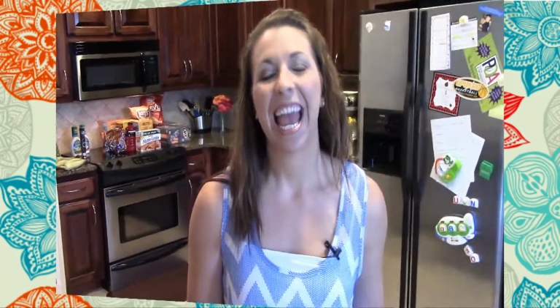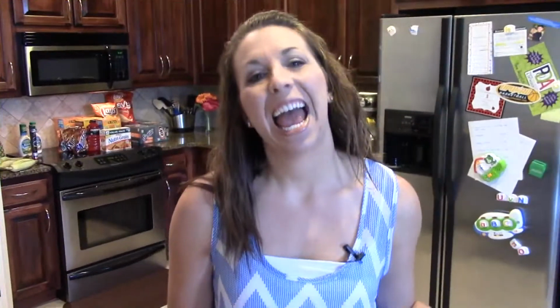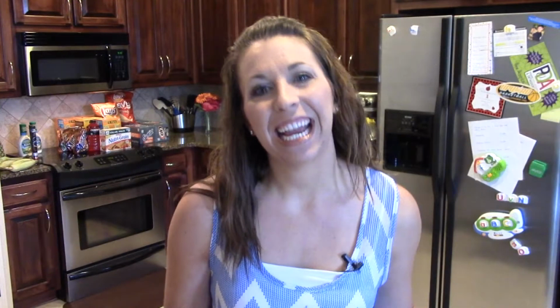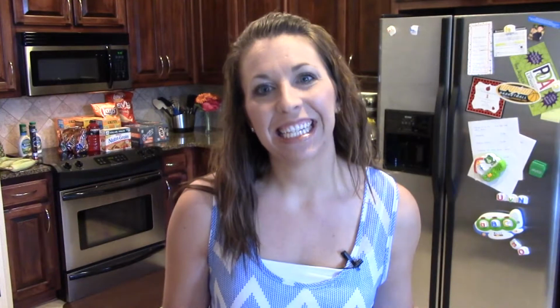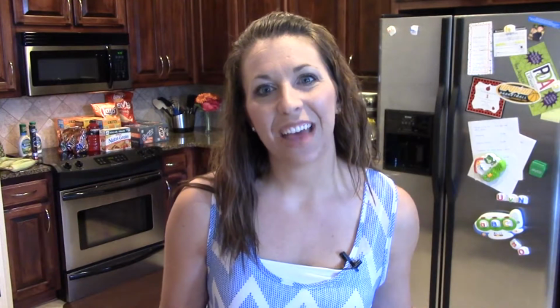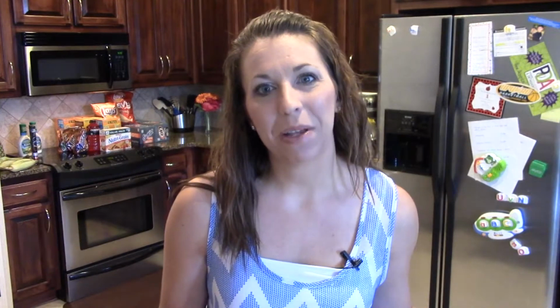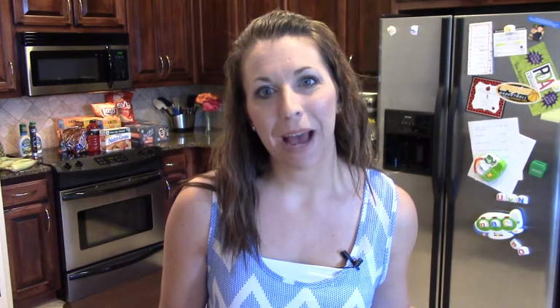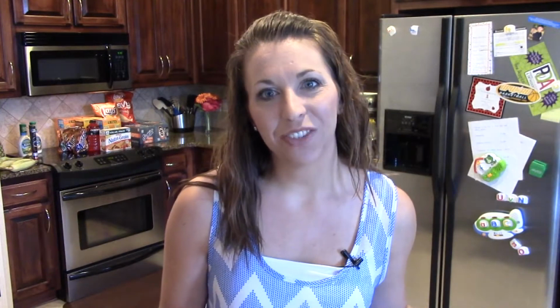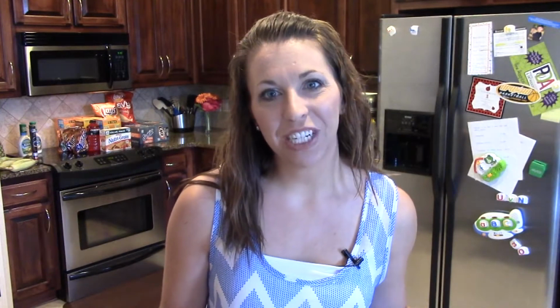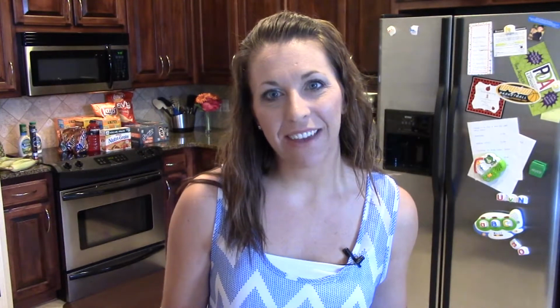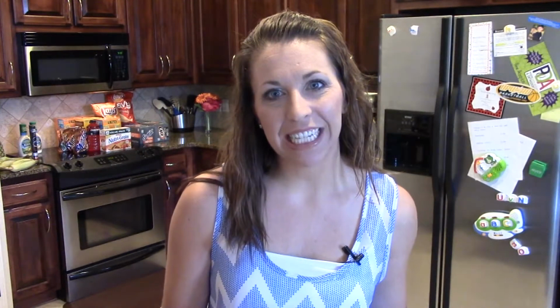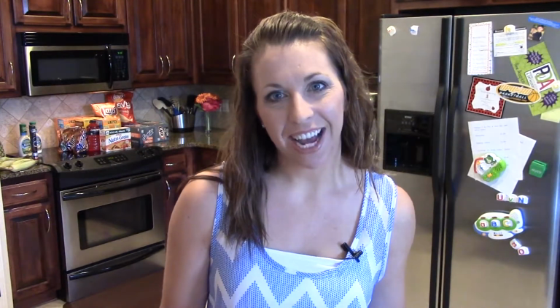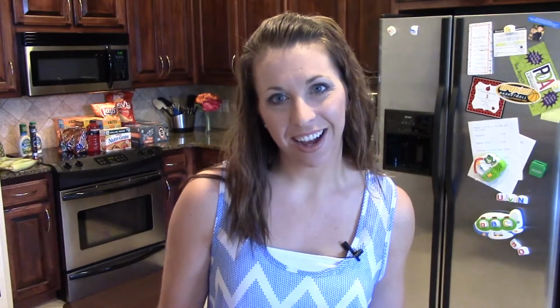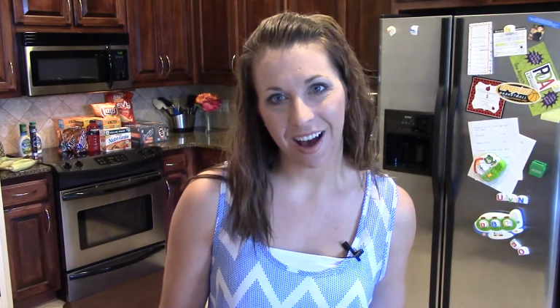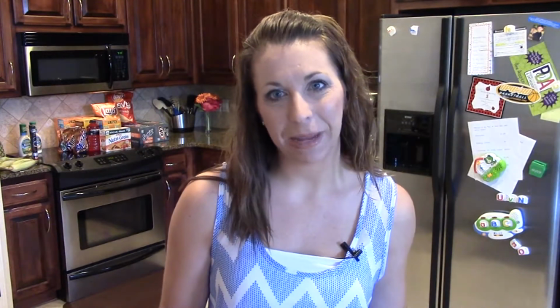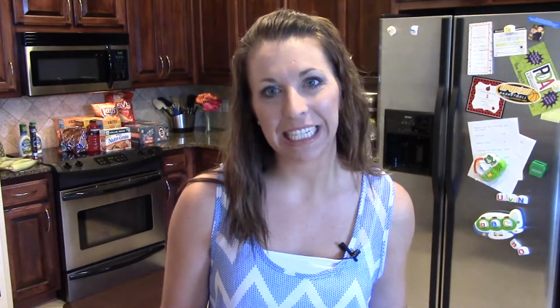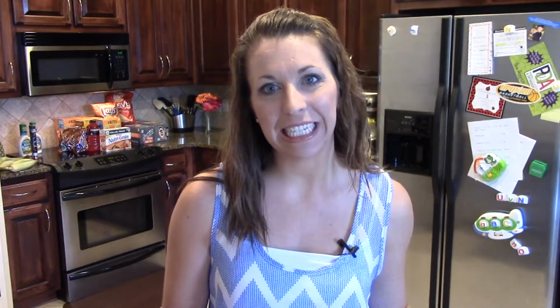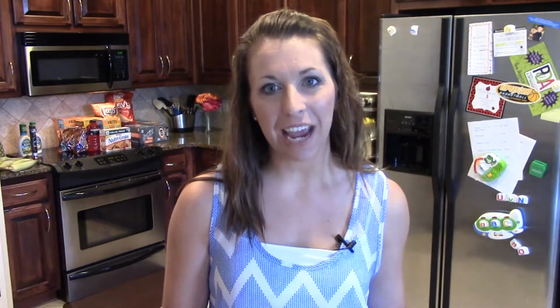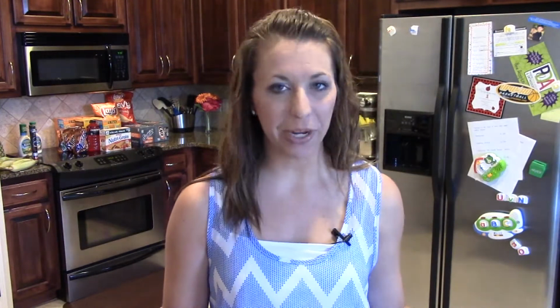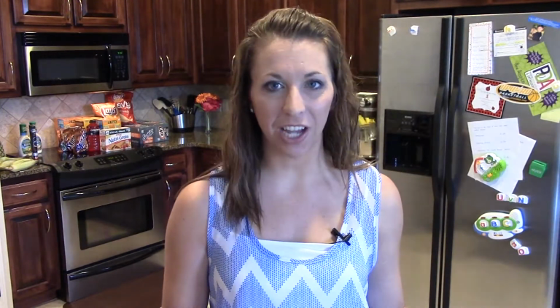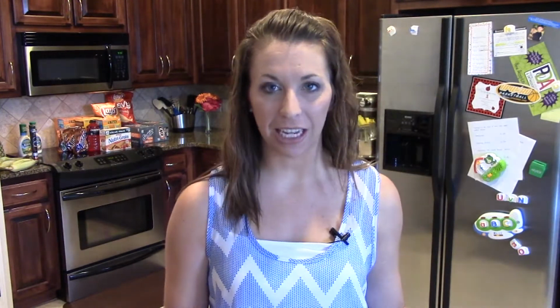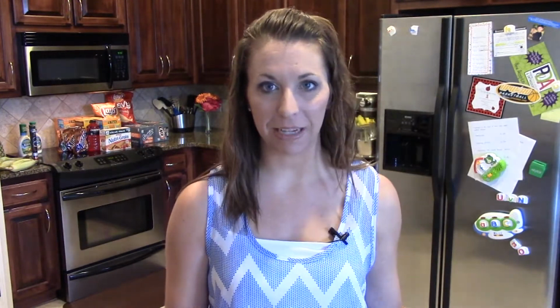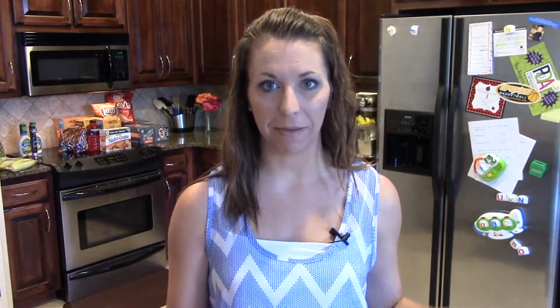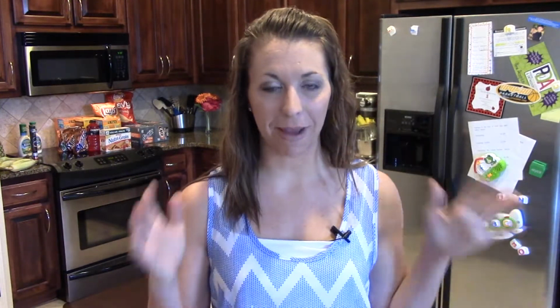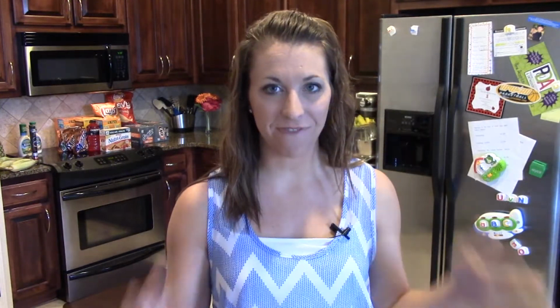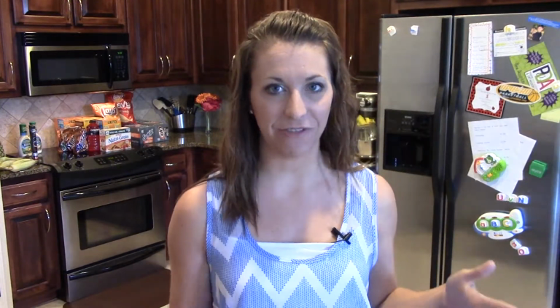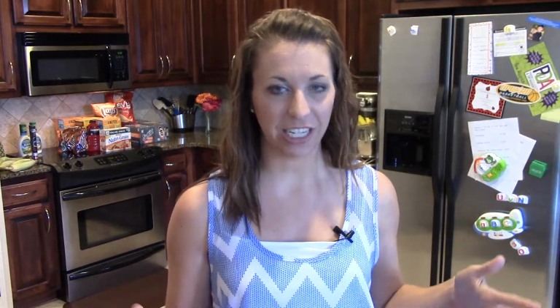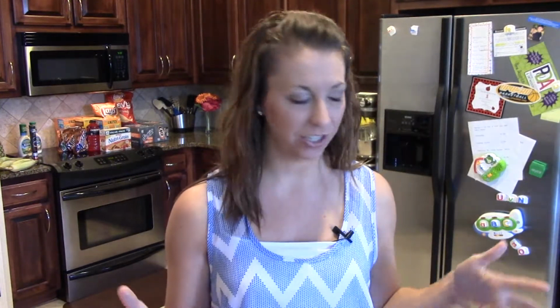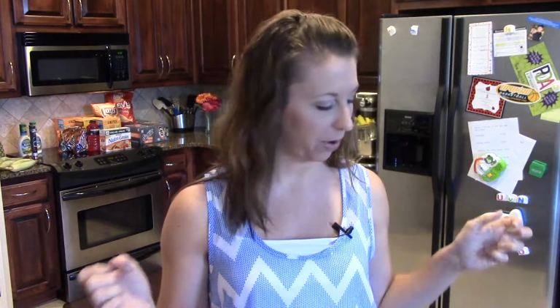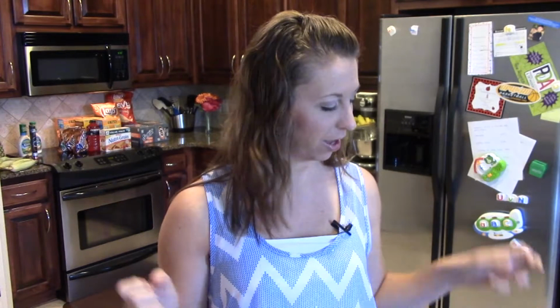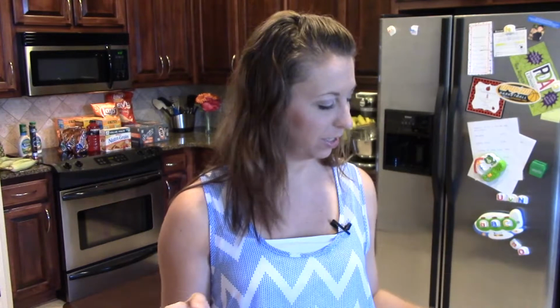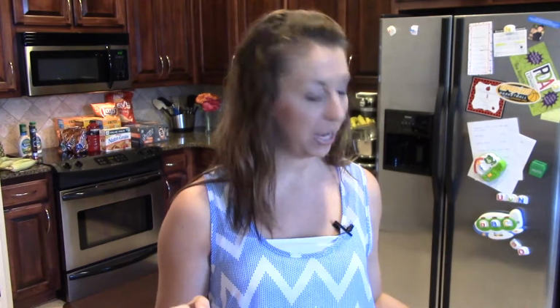Hey guys, it's Heather with PassionForSavings.com, and today we are talking about some of my favorite deals going on this week.